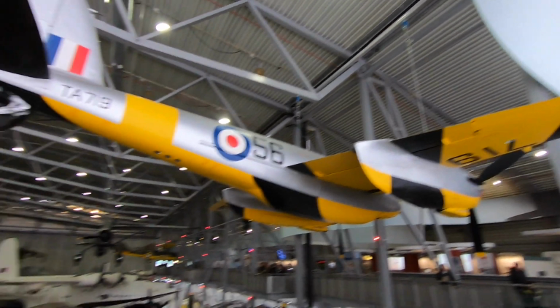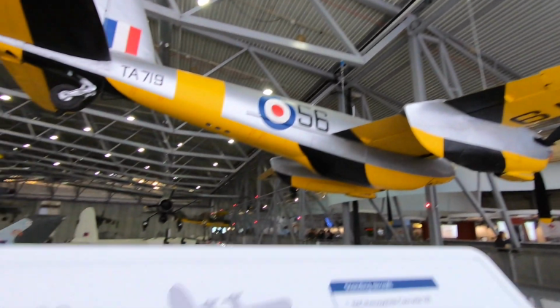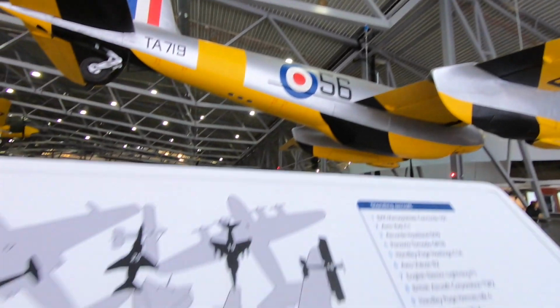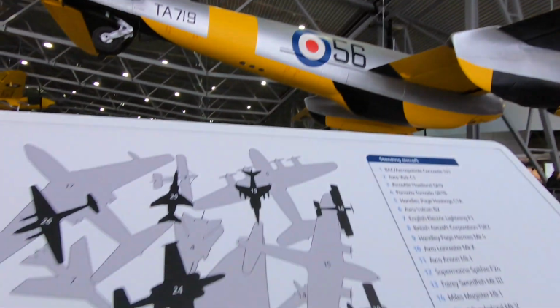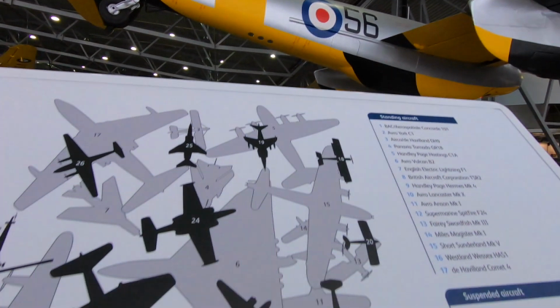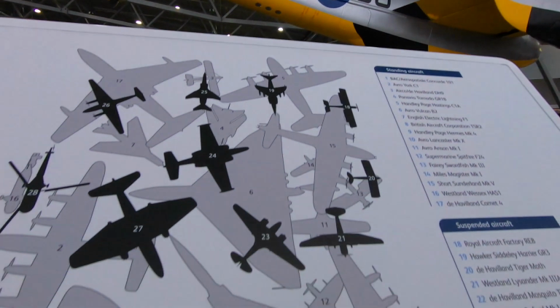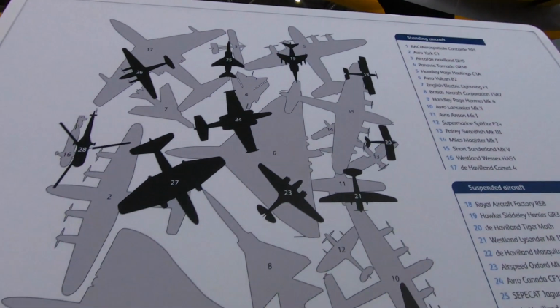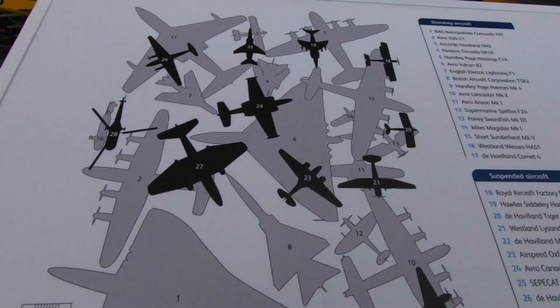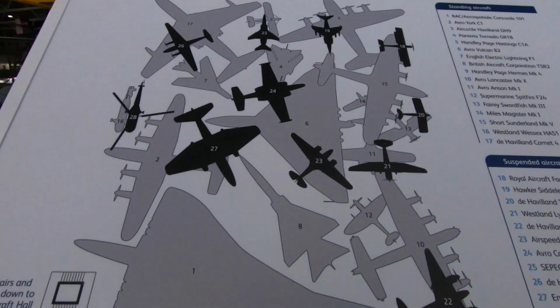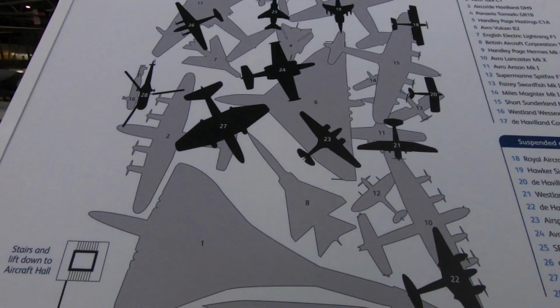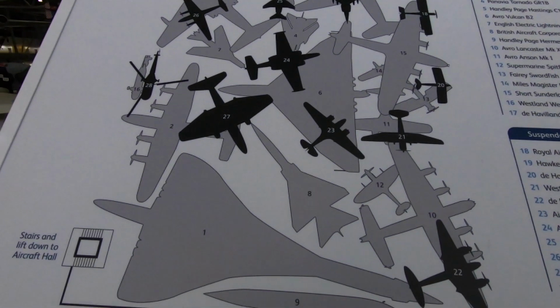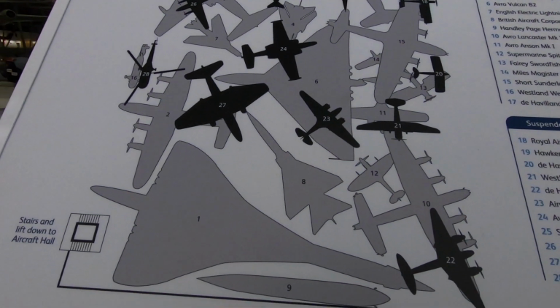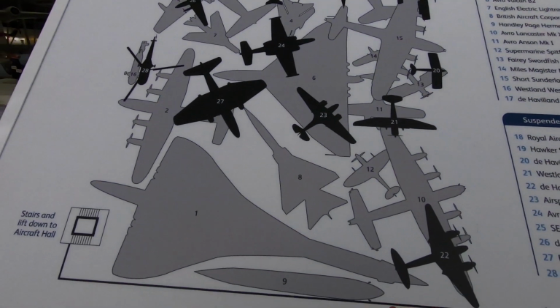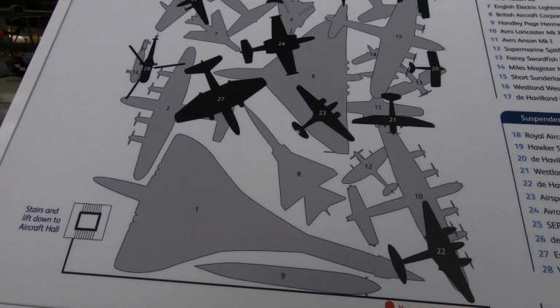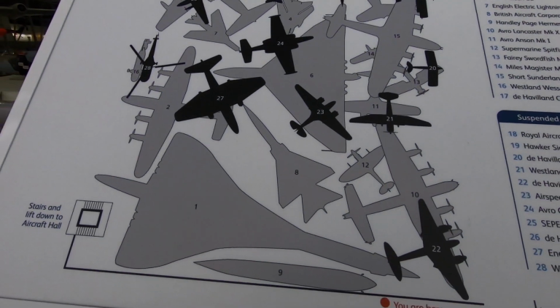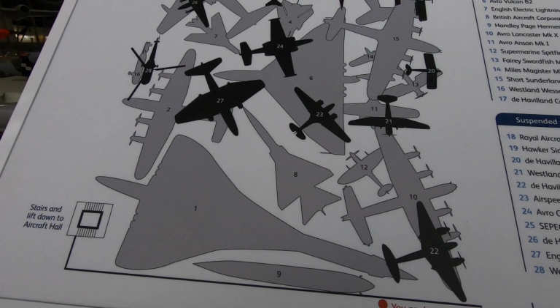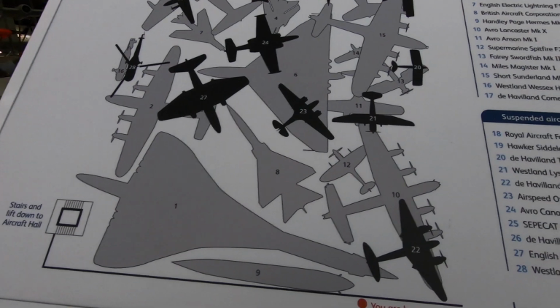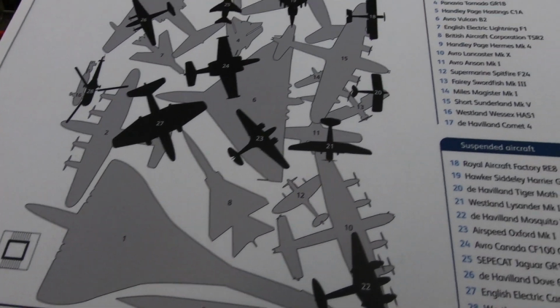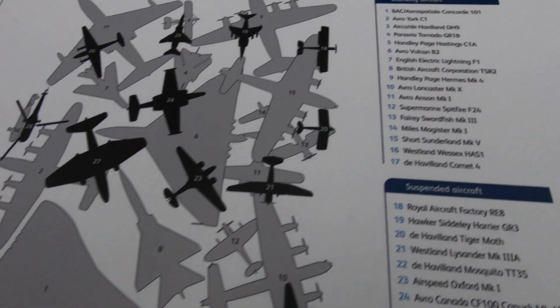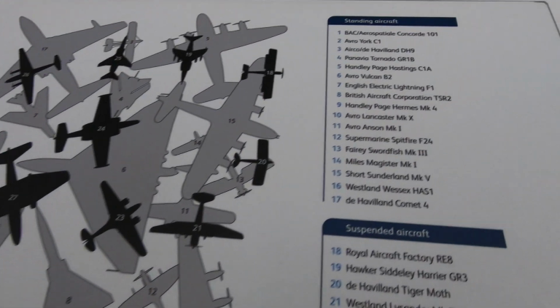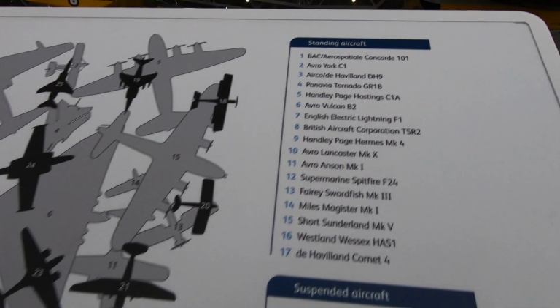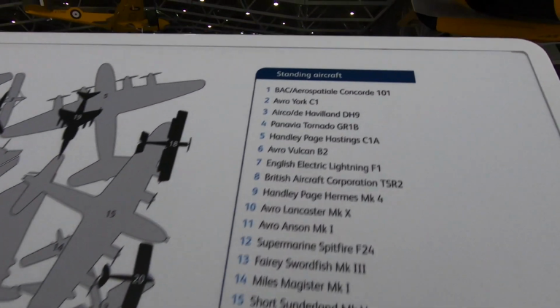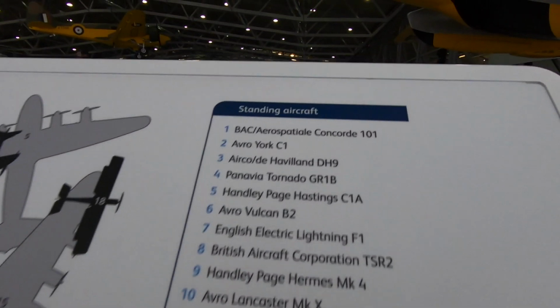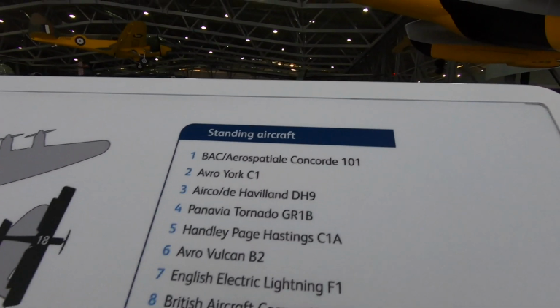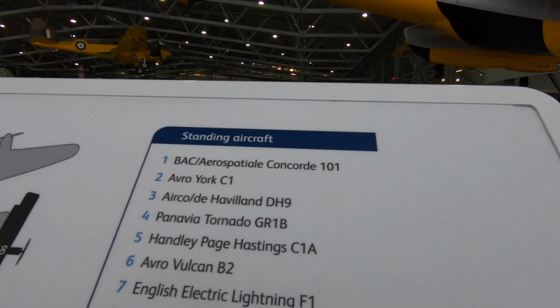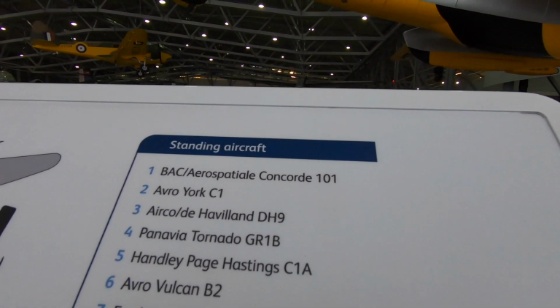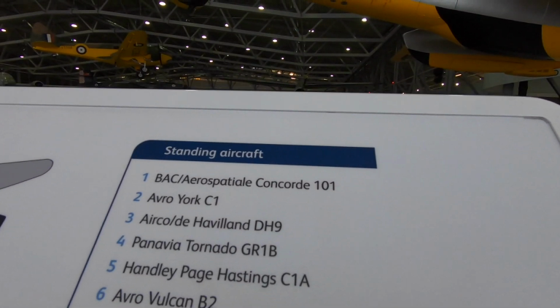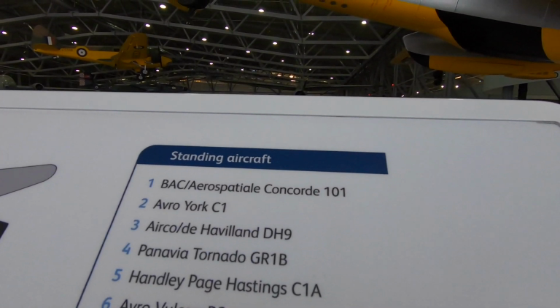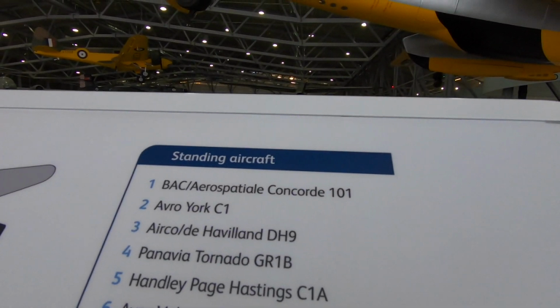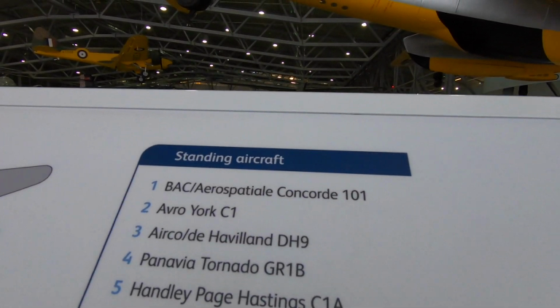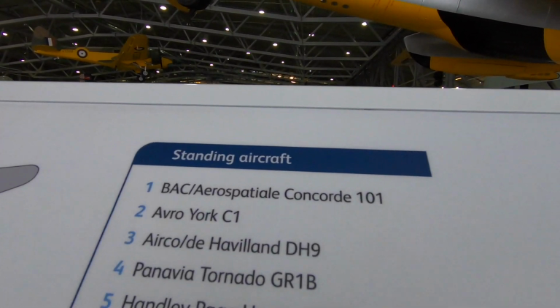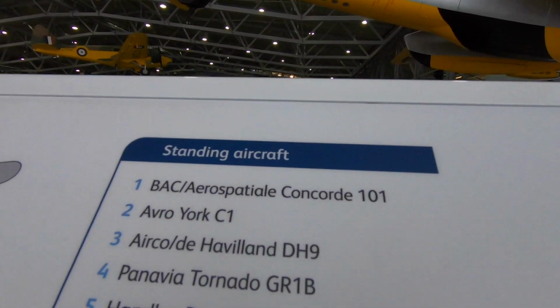I'll give you a quick map show — you can slow it down whenever you want. There are standing aircraft and suspended aircraft.